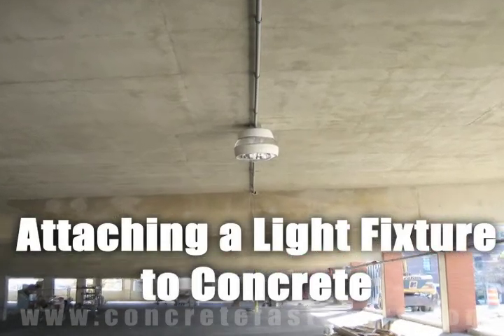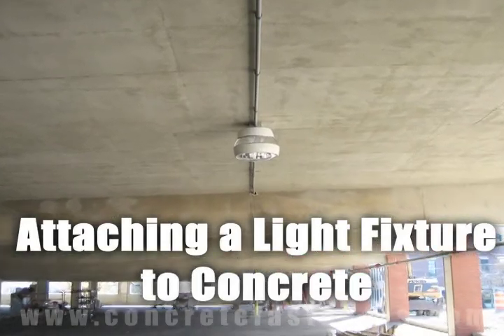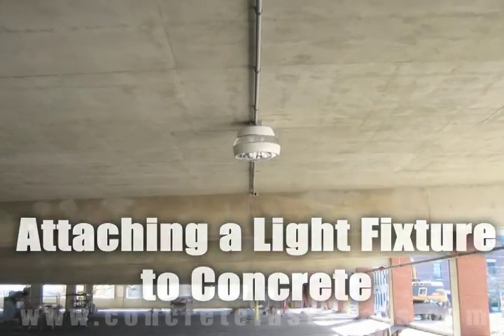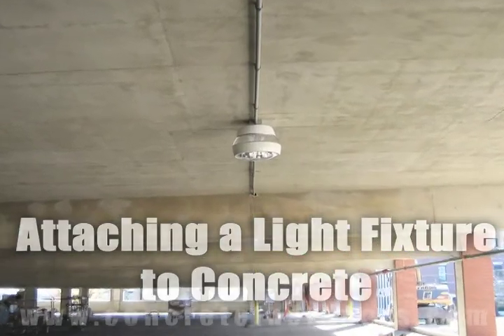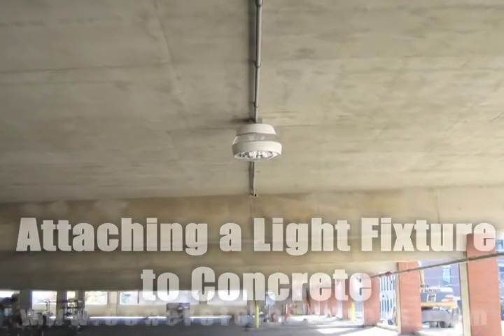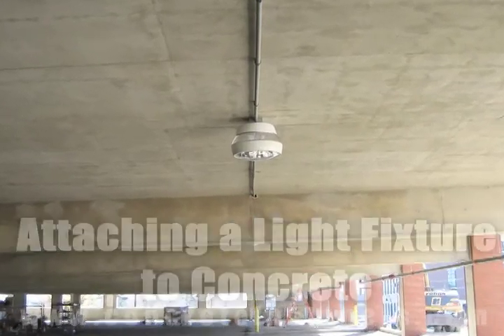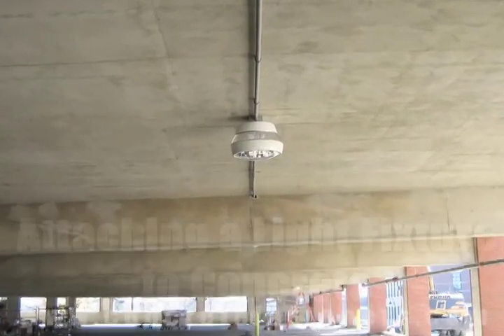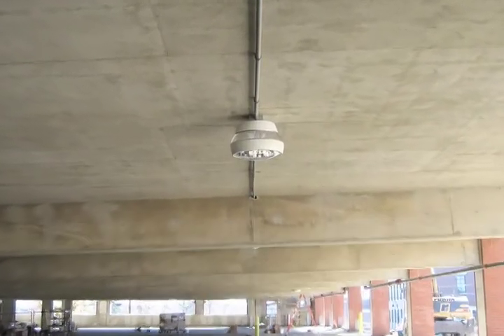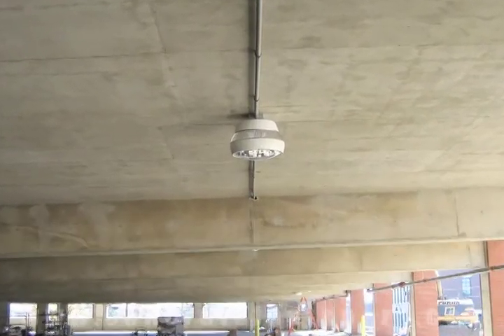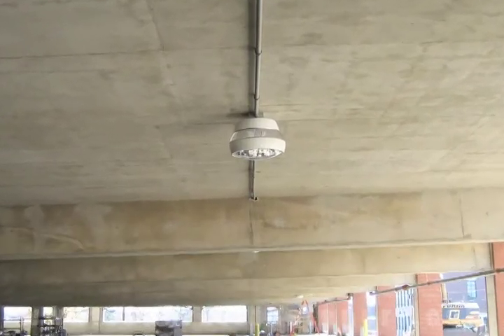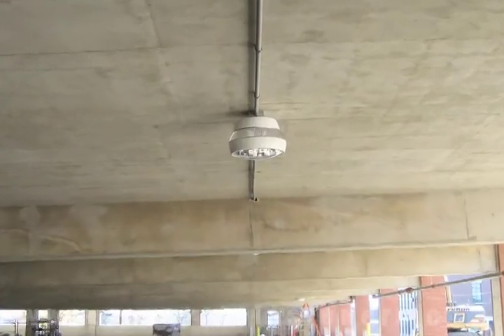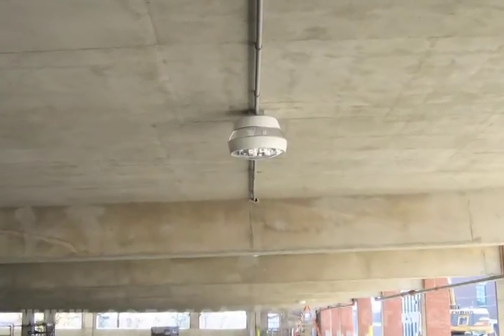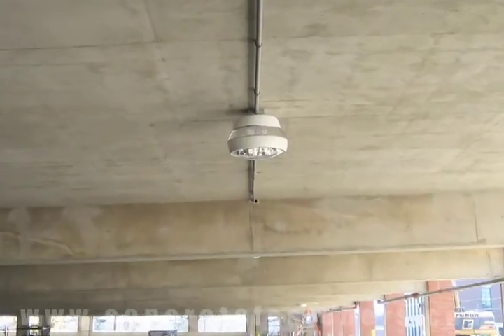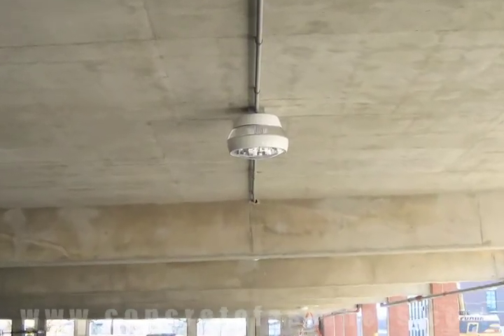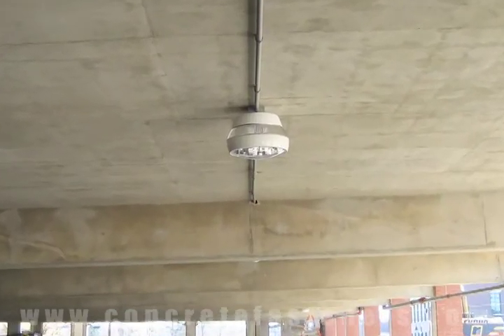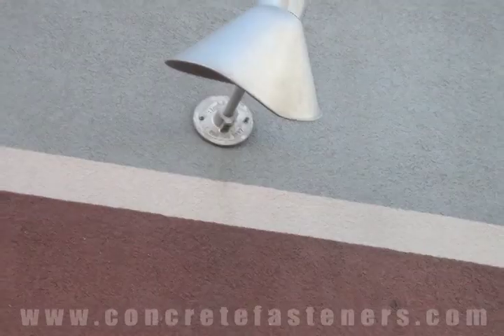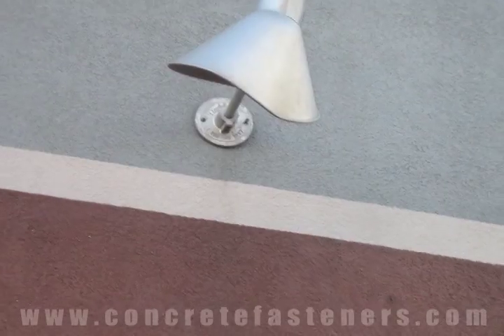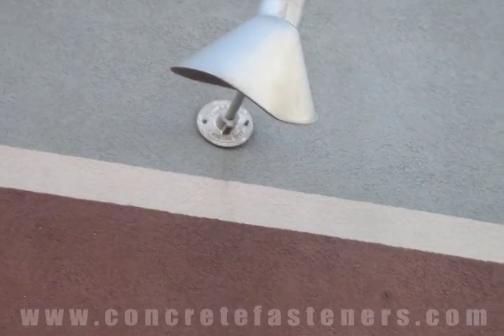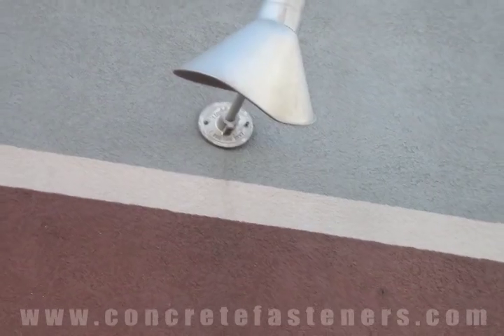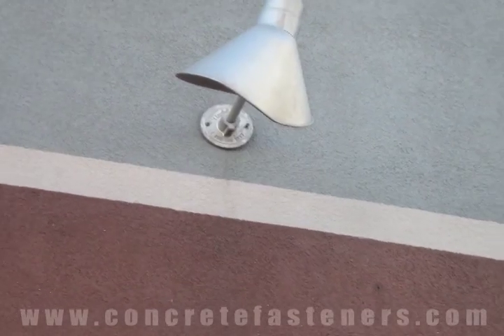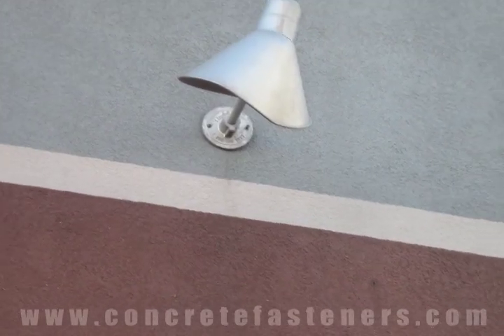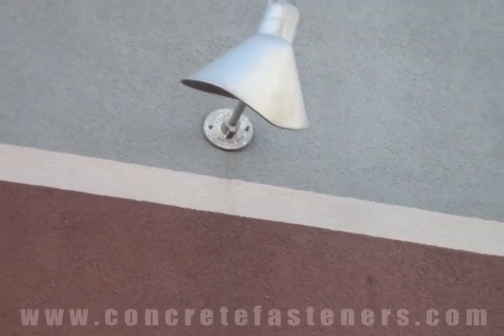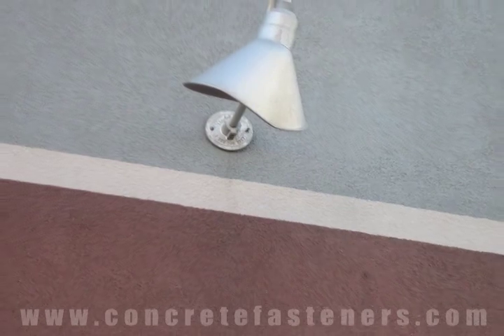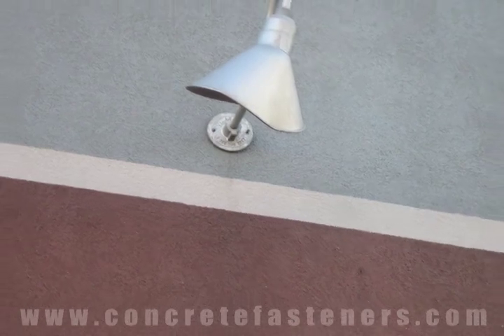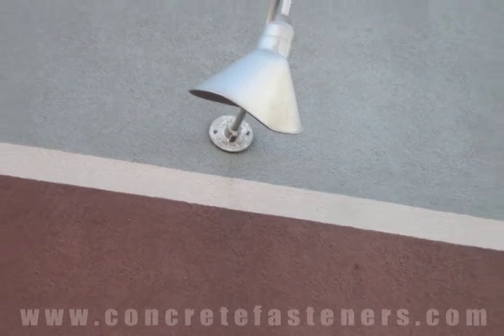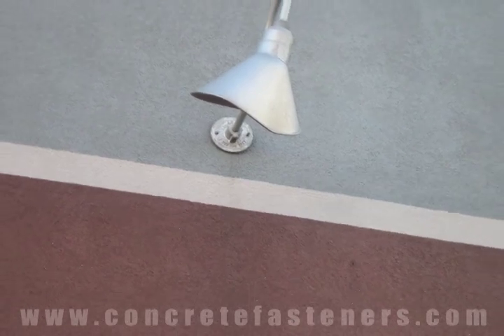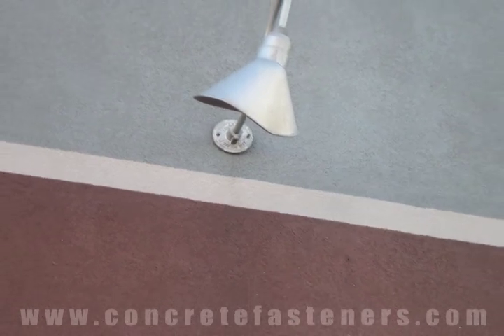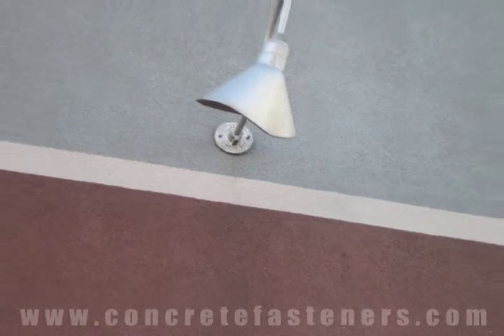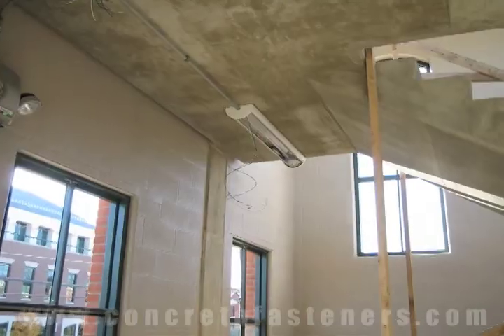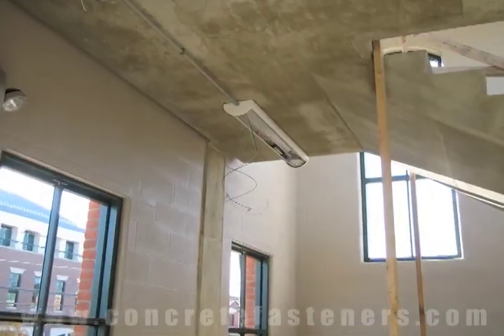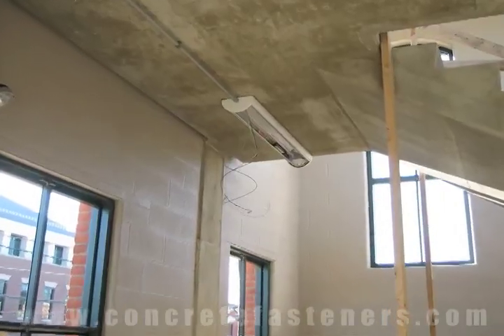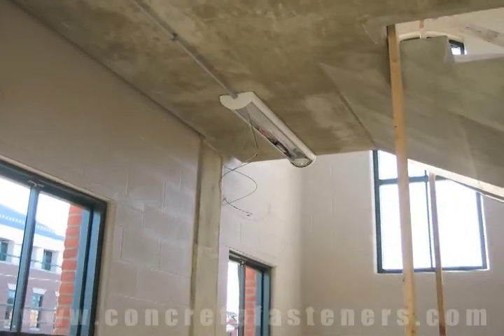If you need to attach a light fixture to concrete, you may want to consider using a wedge anchor.